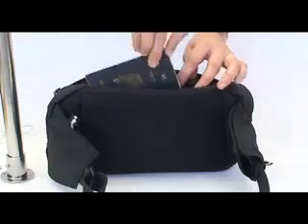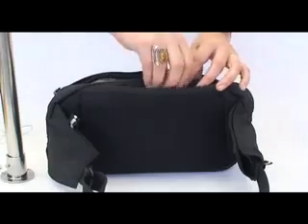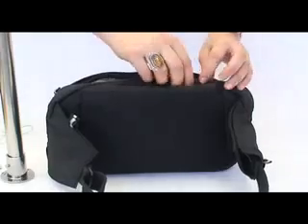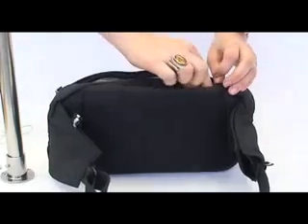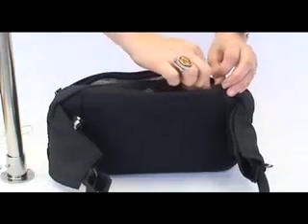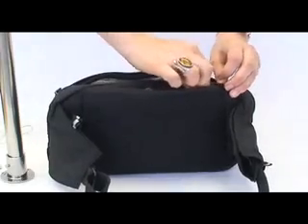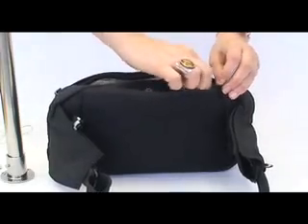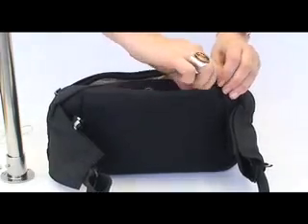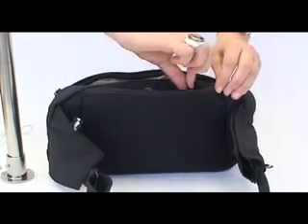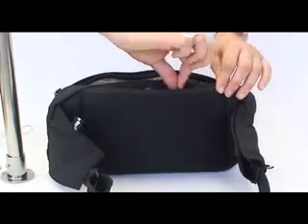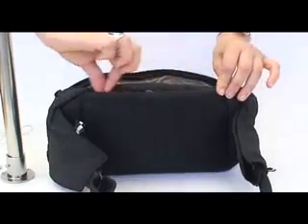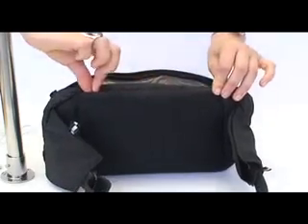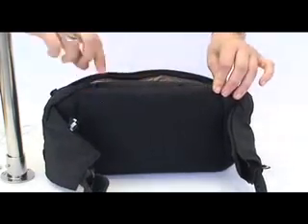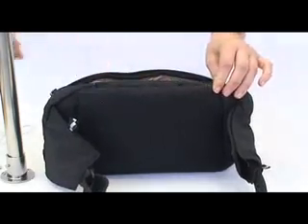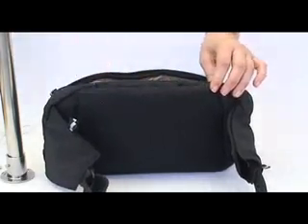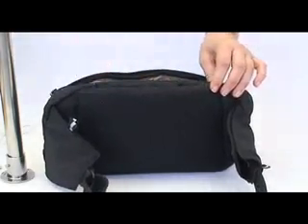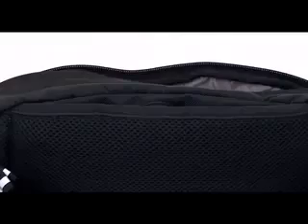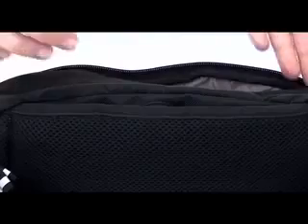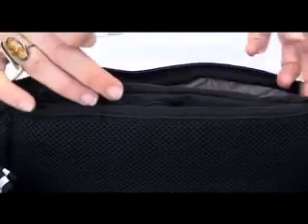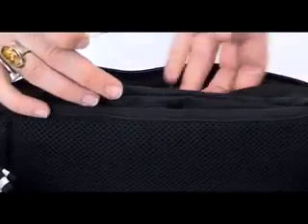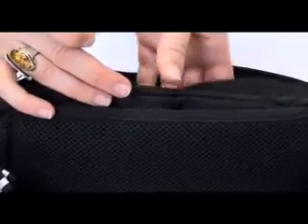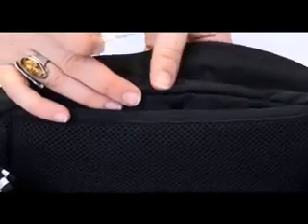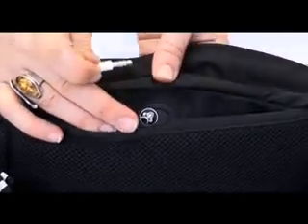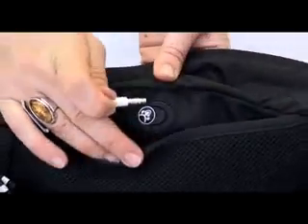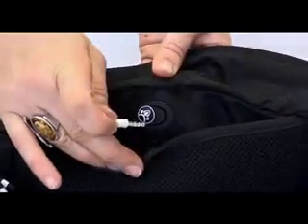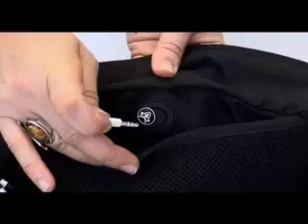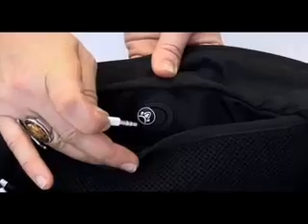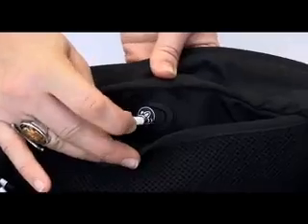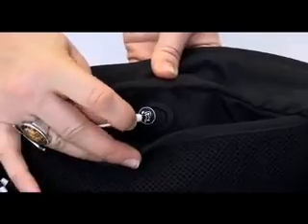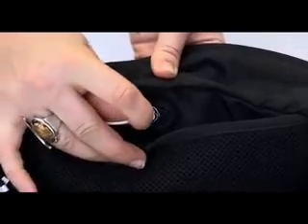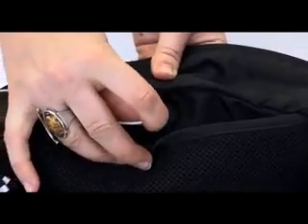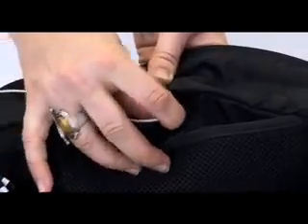The Stashsafe 200 also has a rear zippered pocket, comfortable breathable padded mesh backing, and a headphone port.